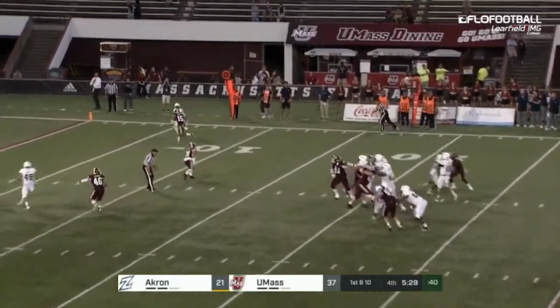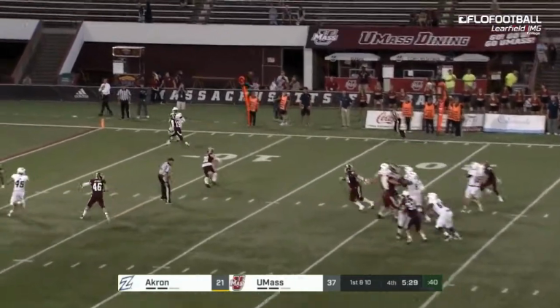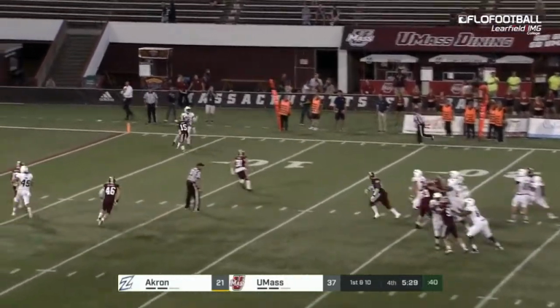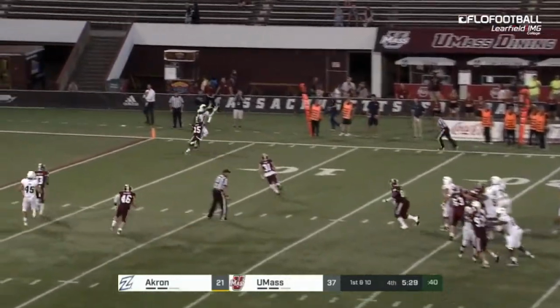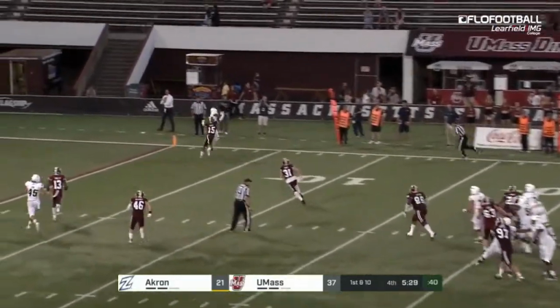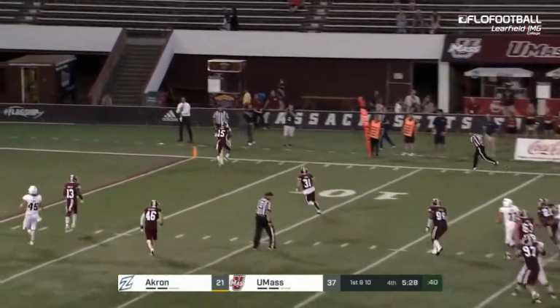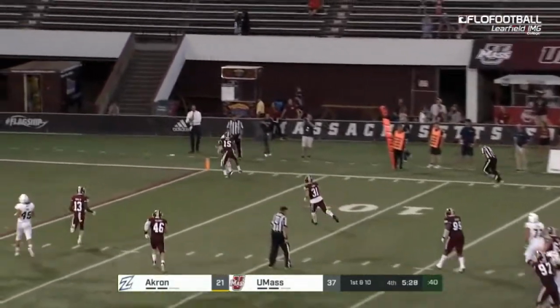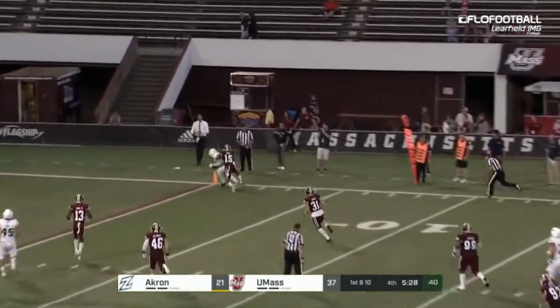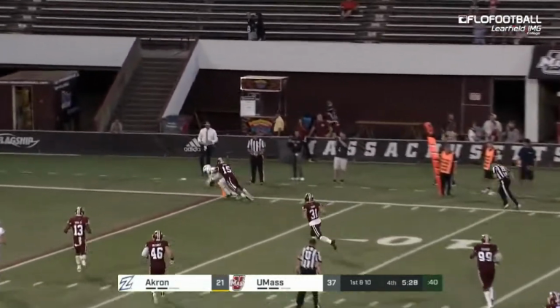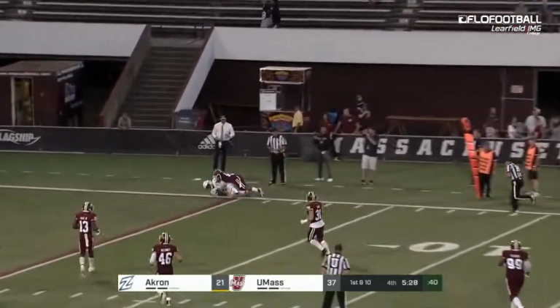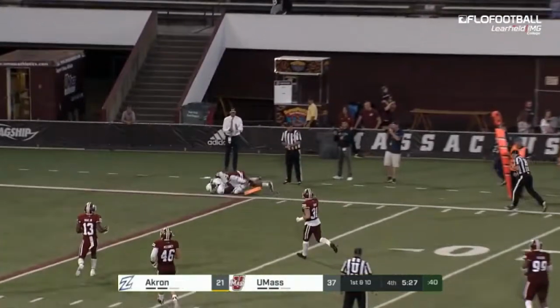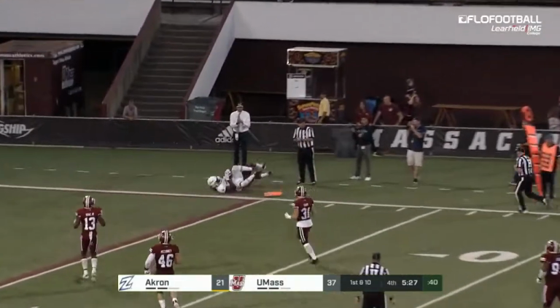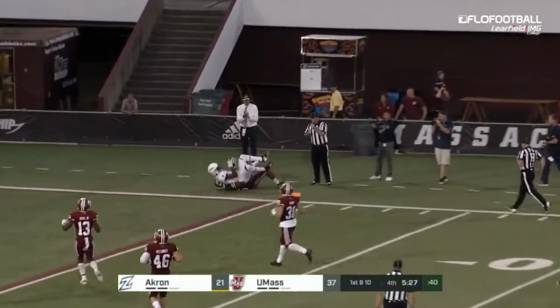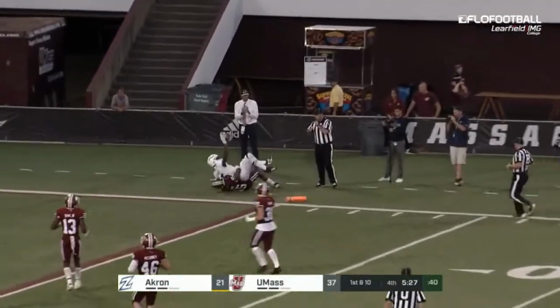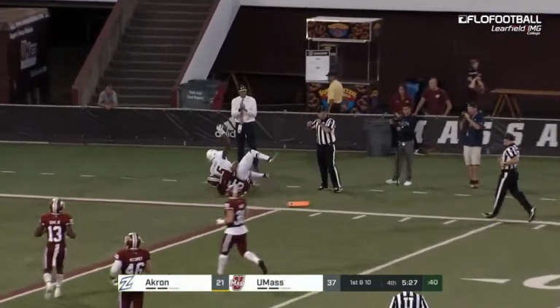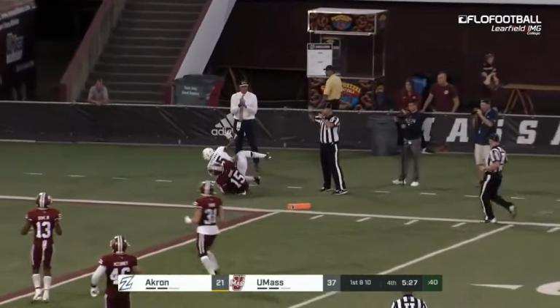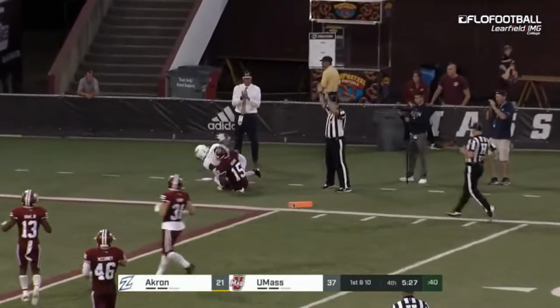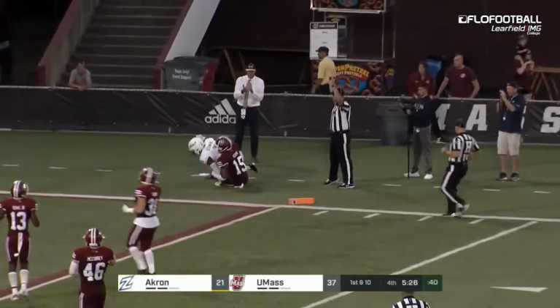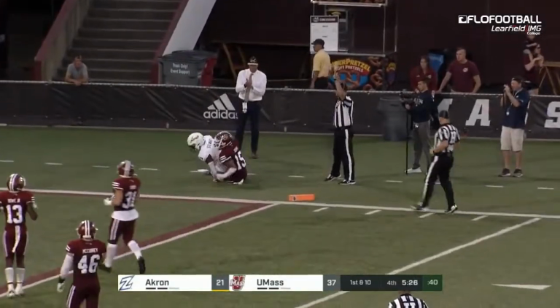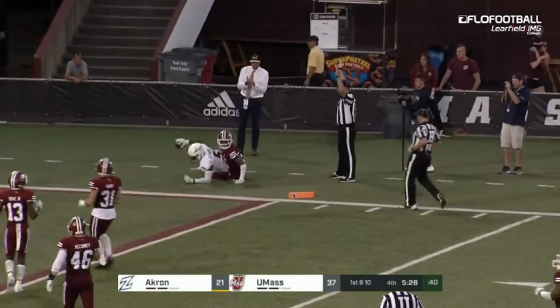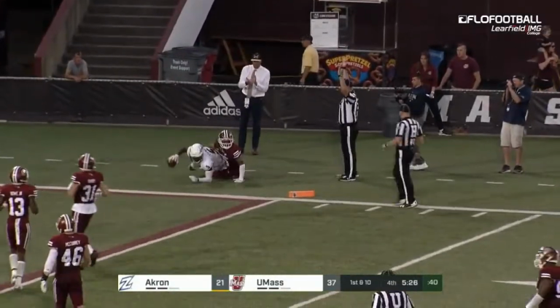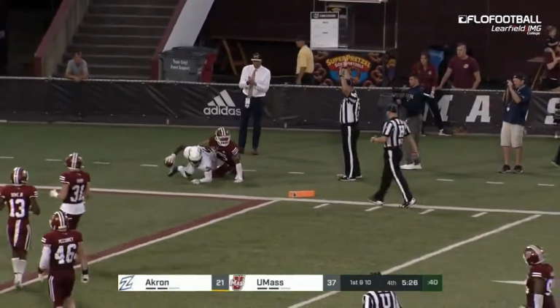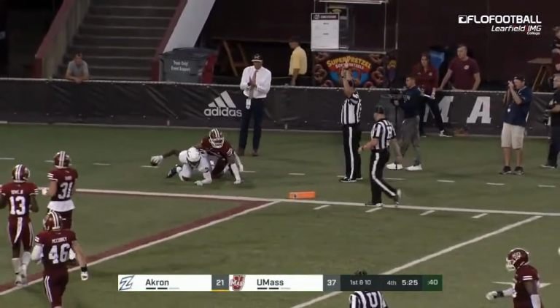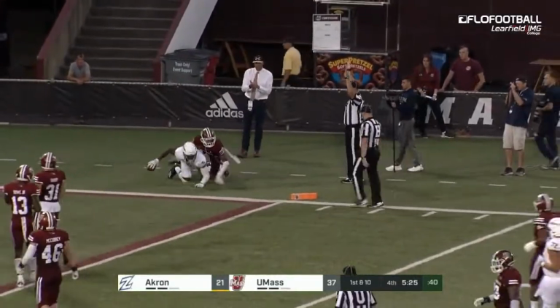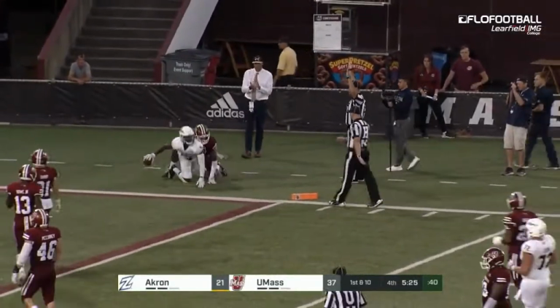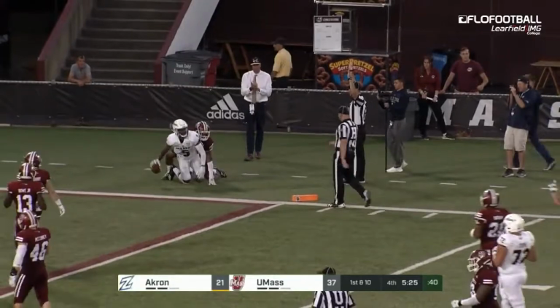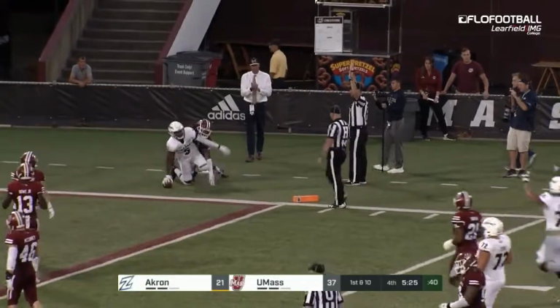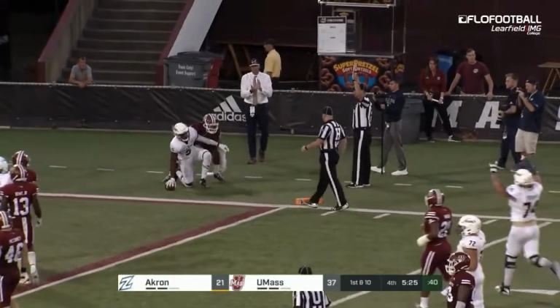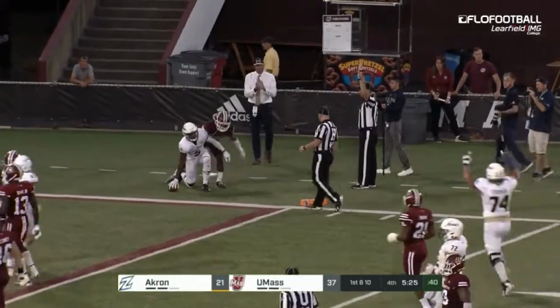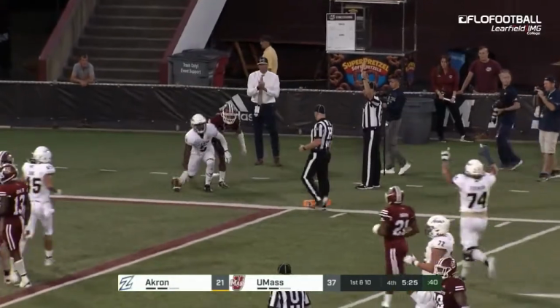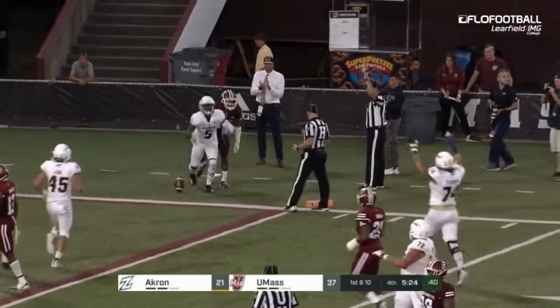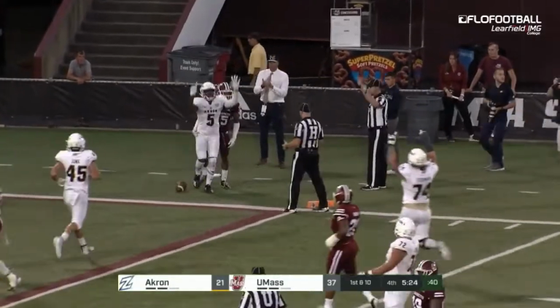To the back shoulder — what a throw. It's caught. Nate Stewart, touchdown, Akron.